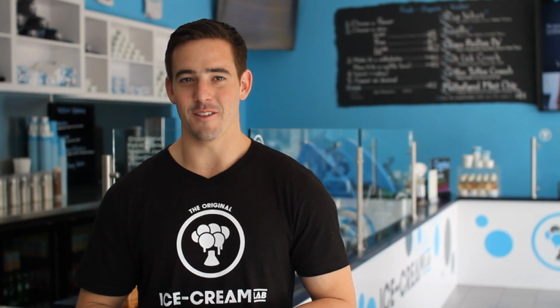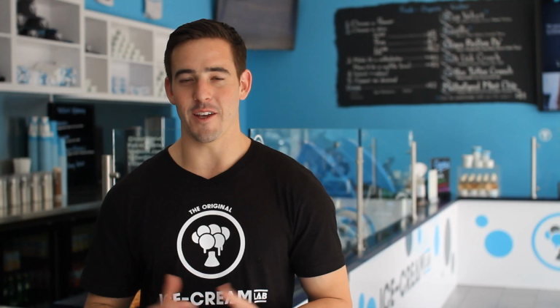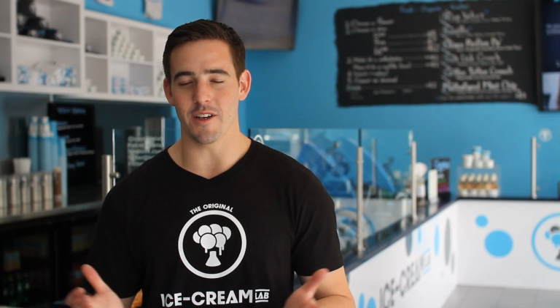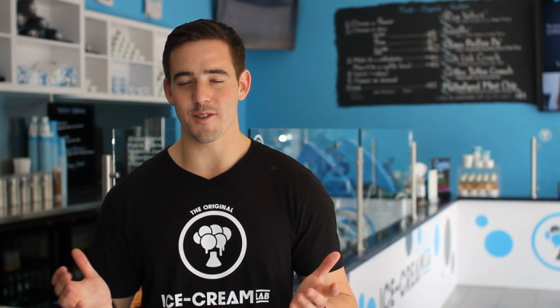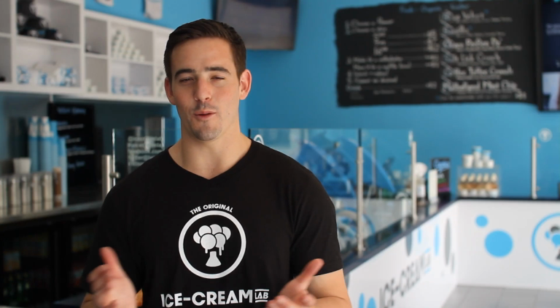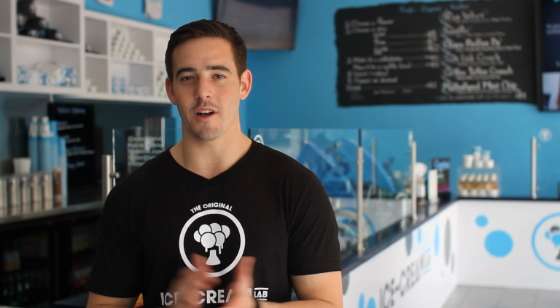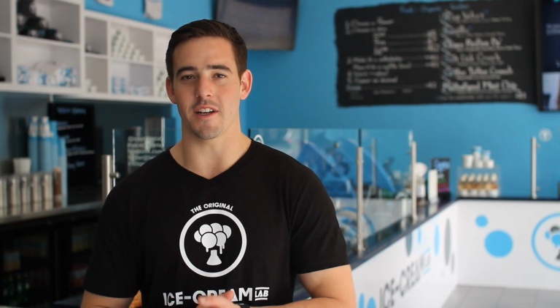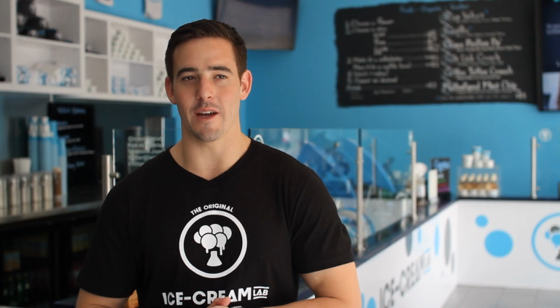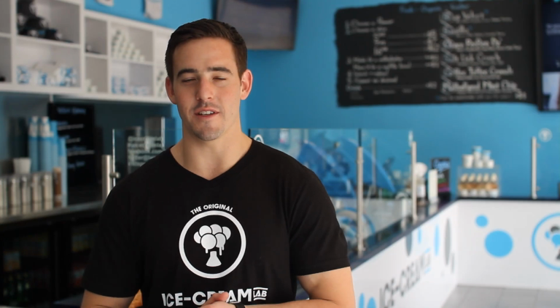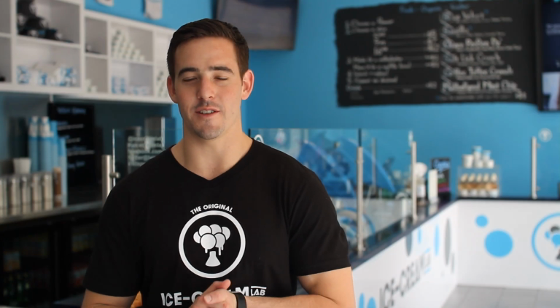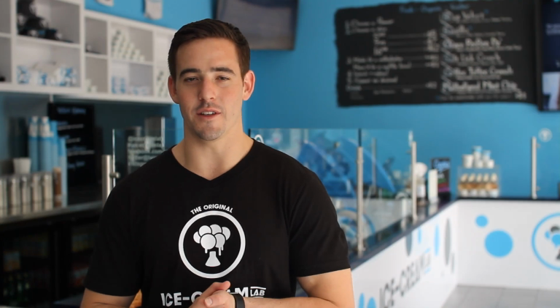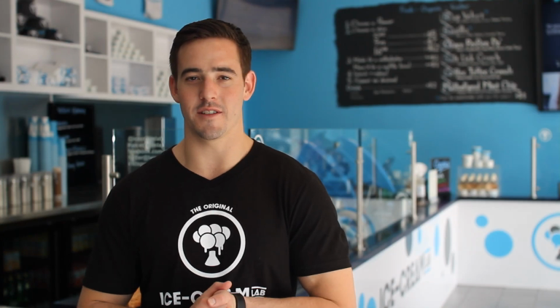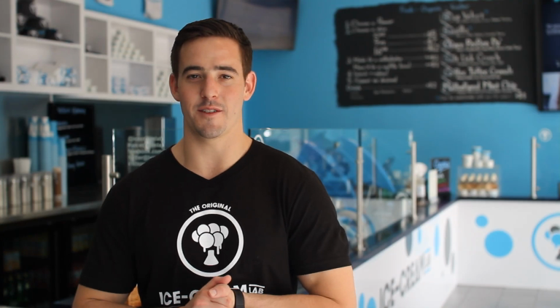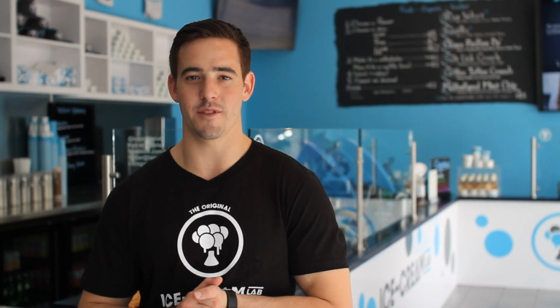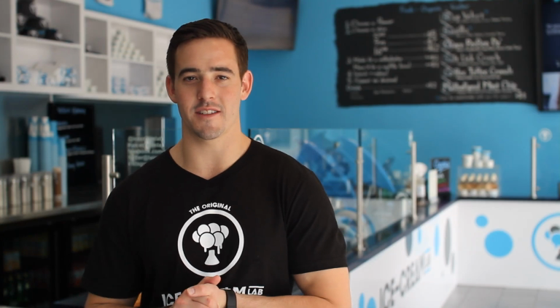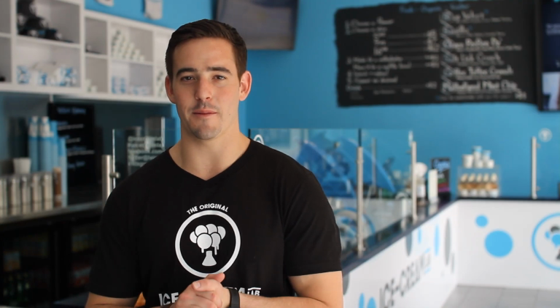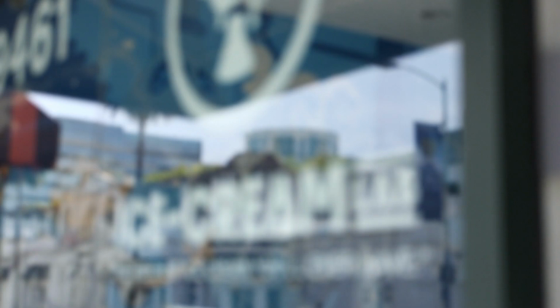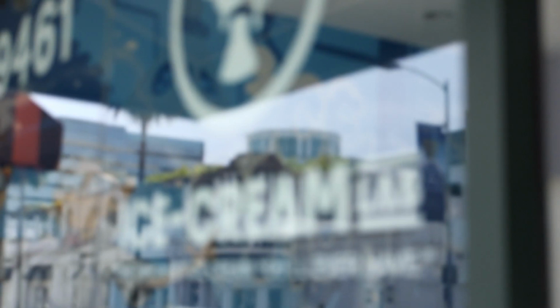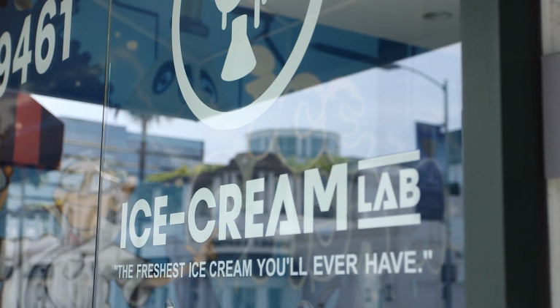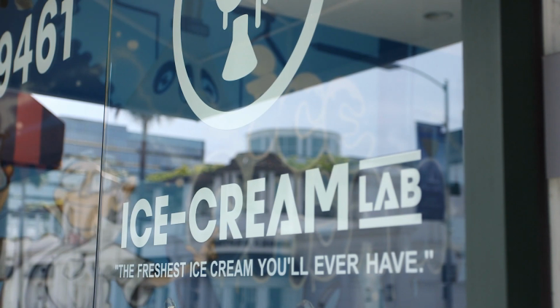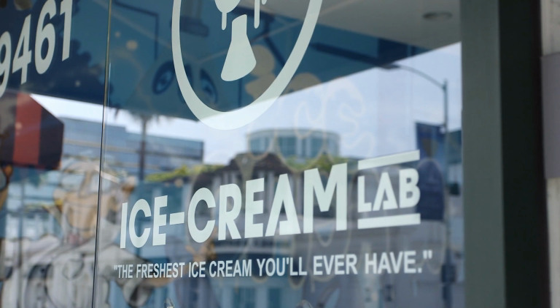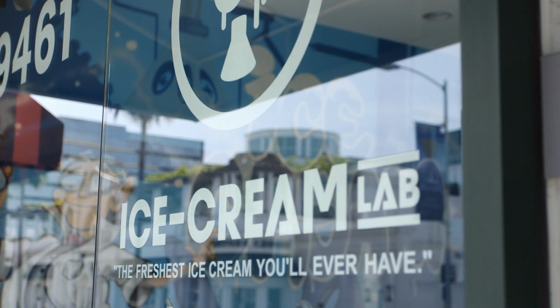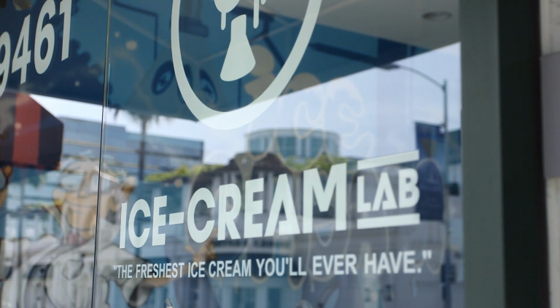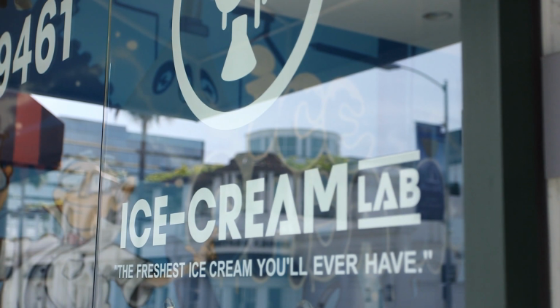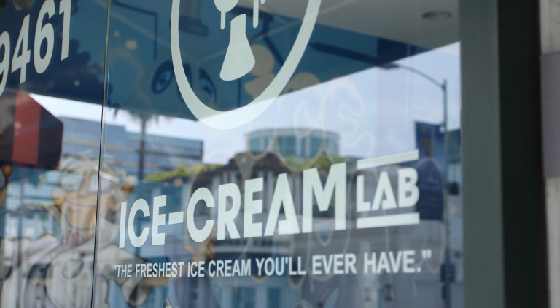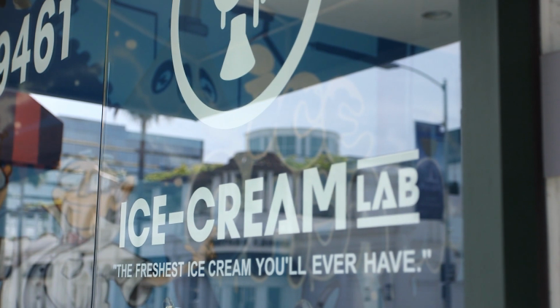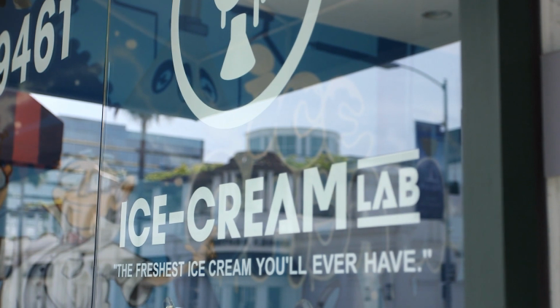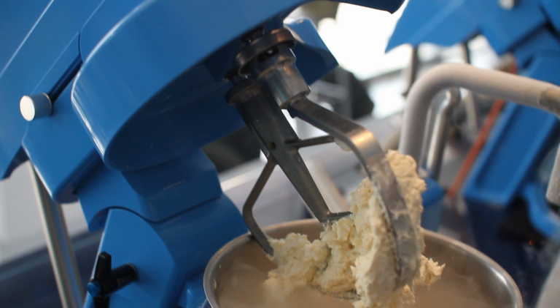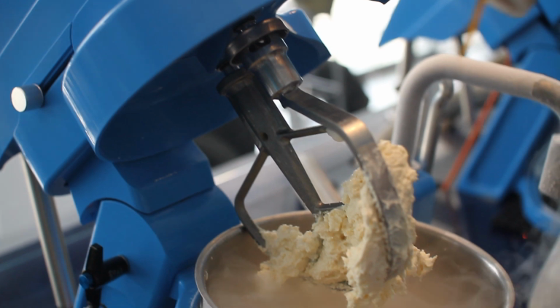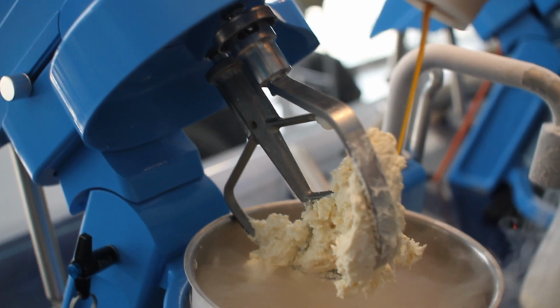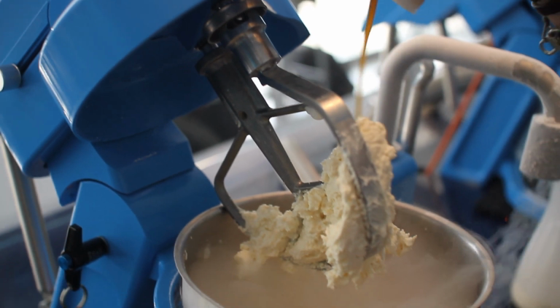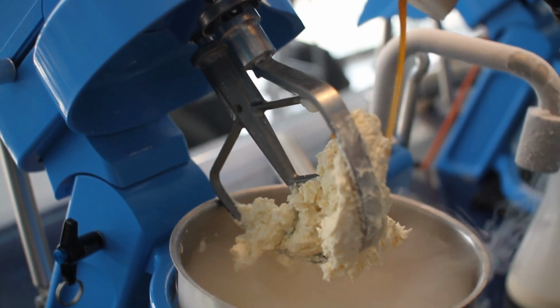Thank you guys so much. I can't wait to see you at the 626 Night Market. Please come in and drop by in Beverly Hills whenever you have a chance.